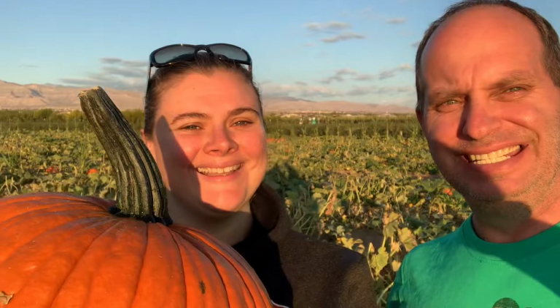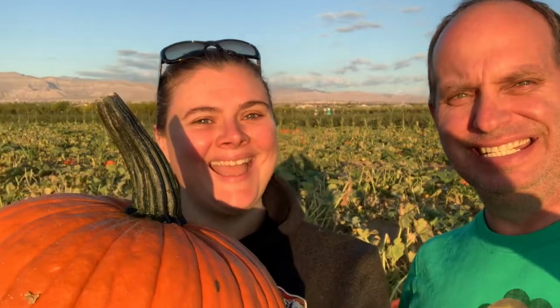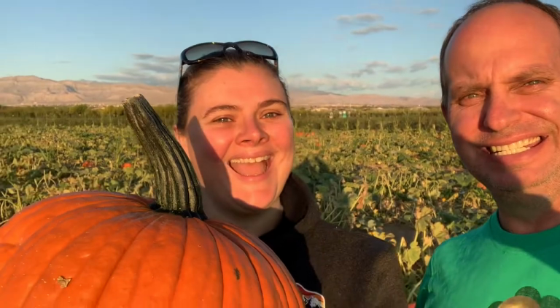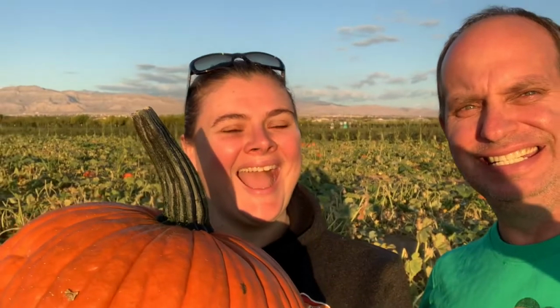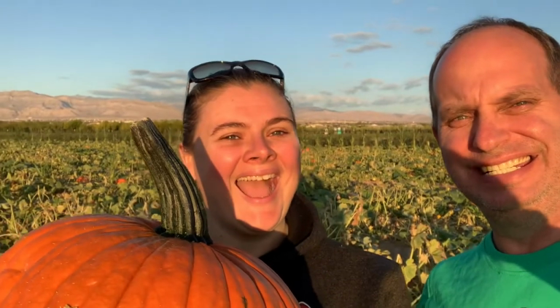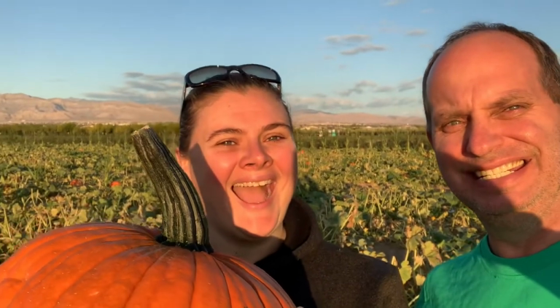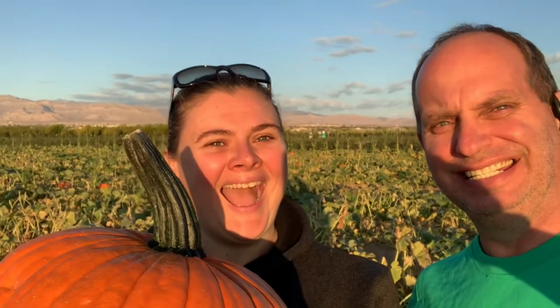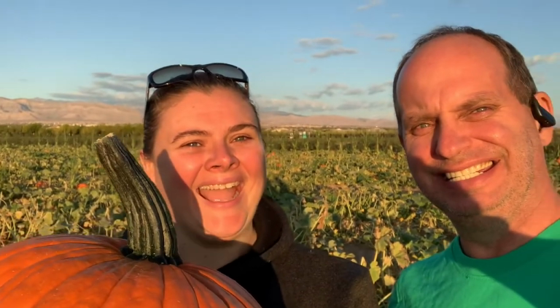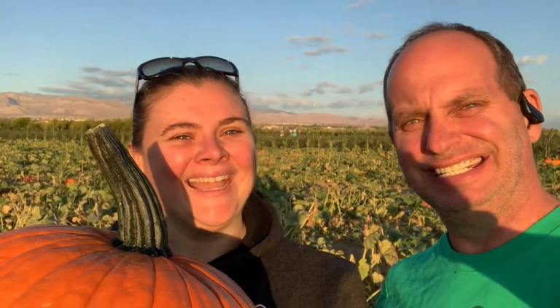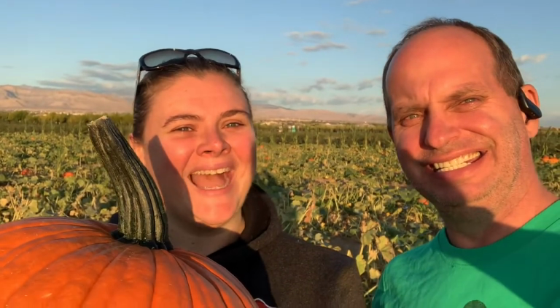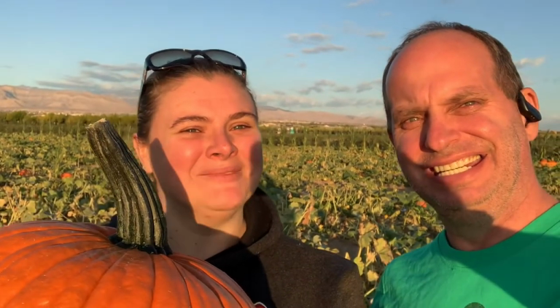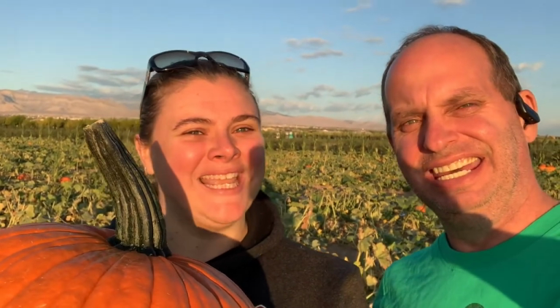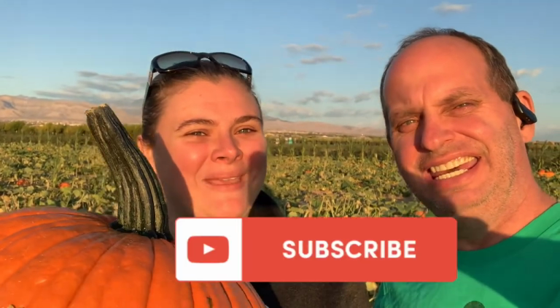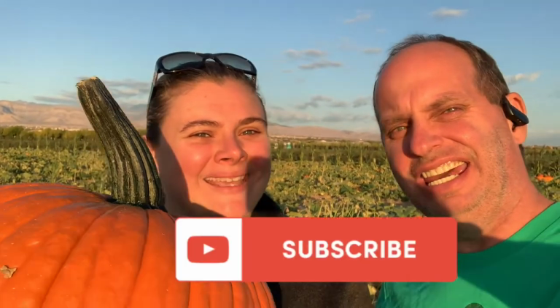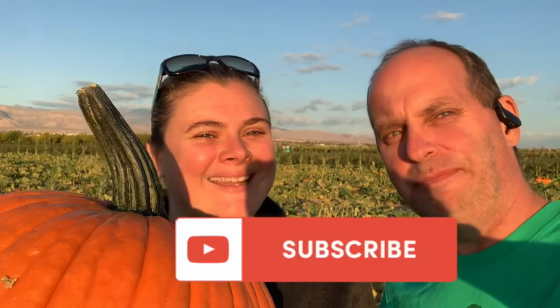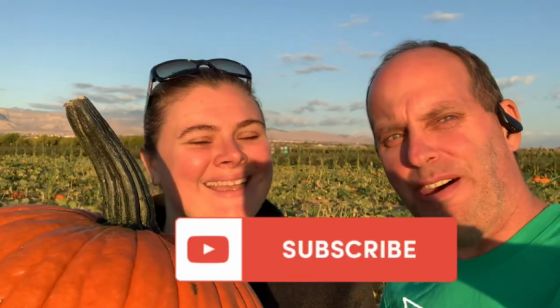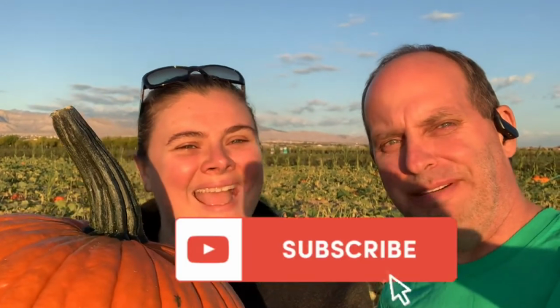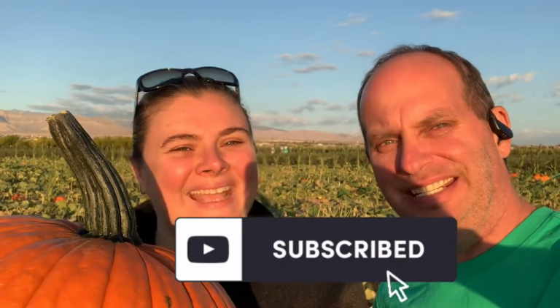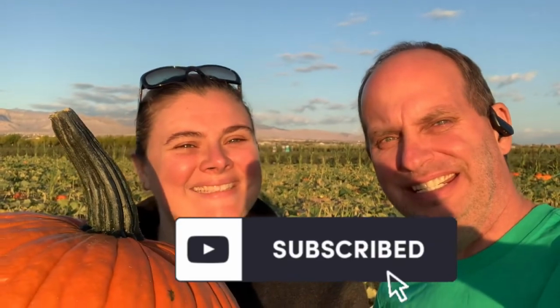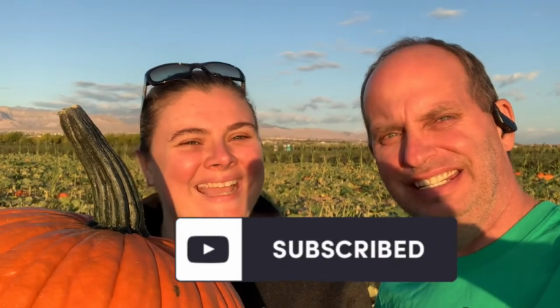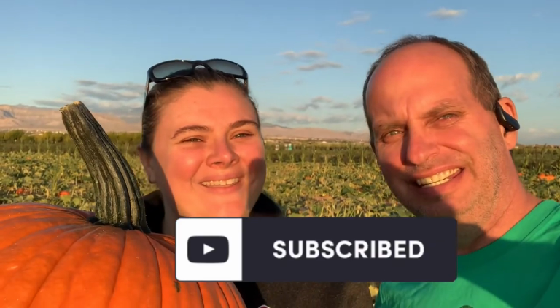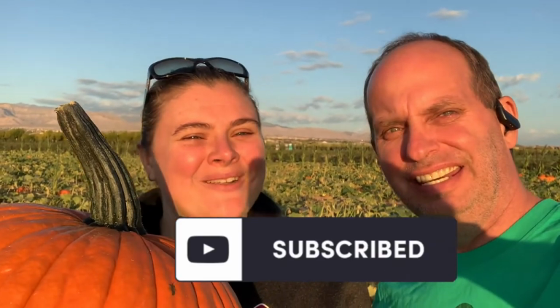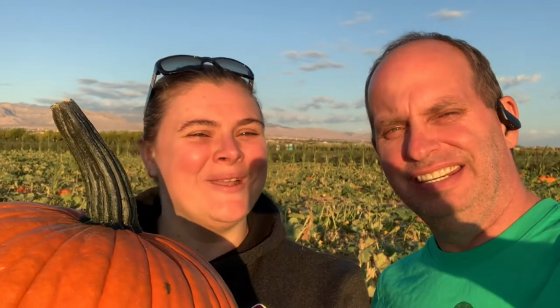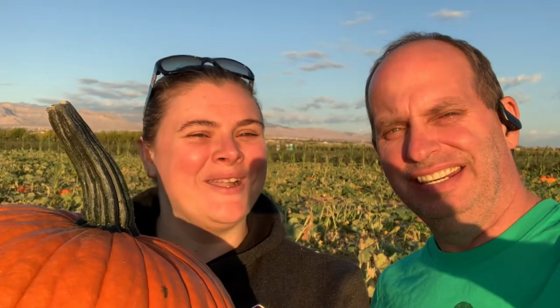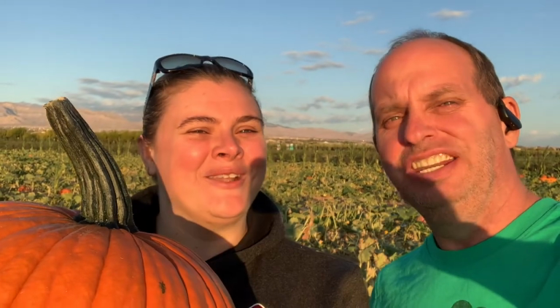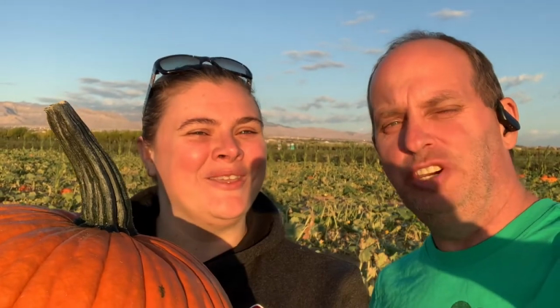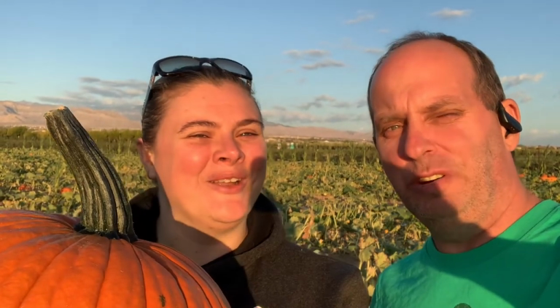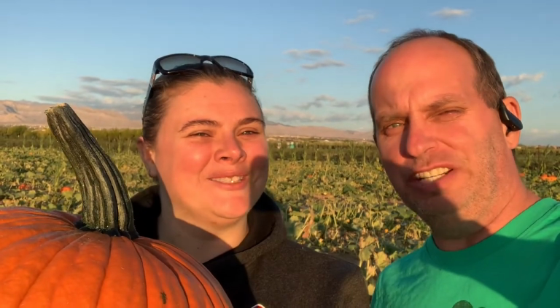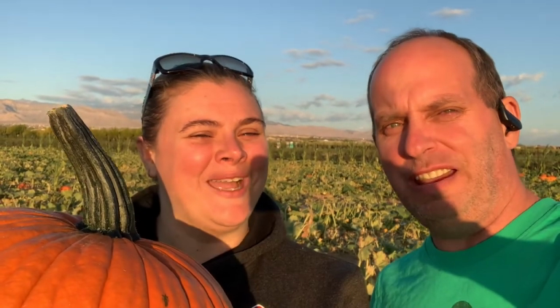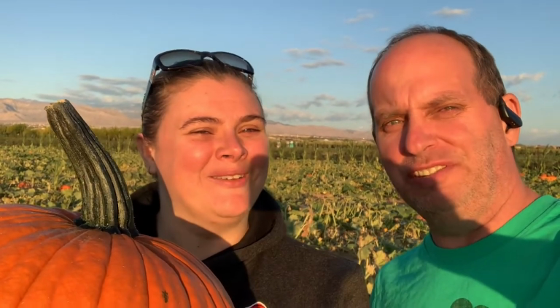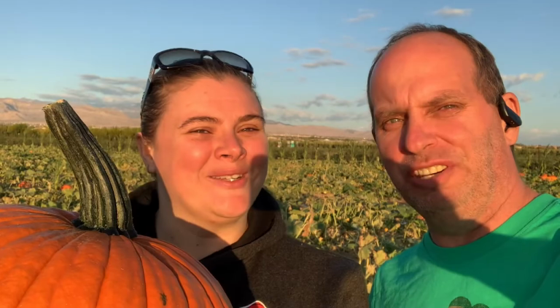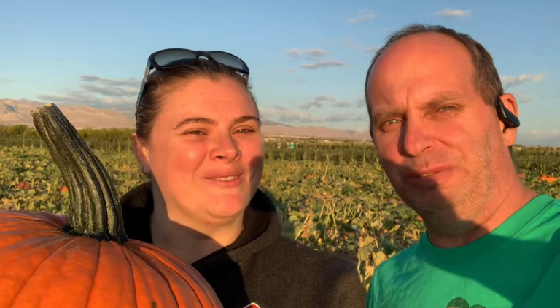Hi, I'm Jamie. And I'm Bobby. And together we are your travel guru.